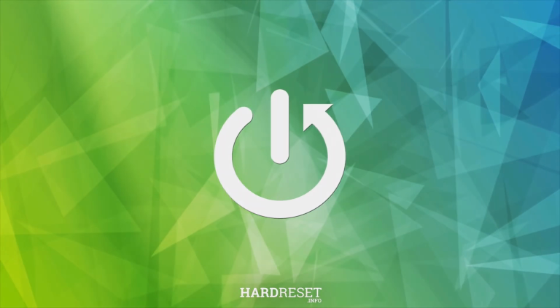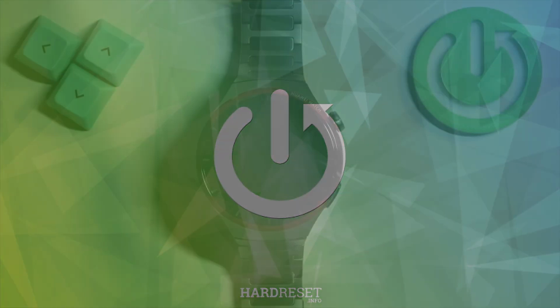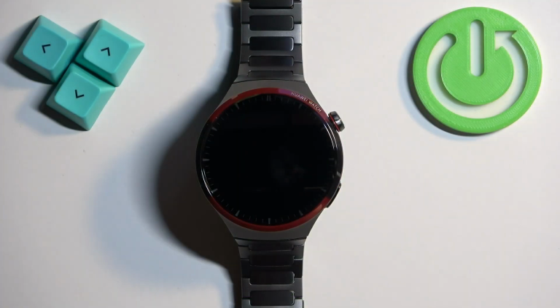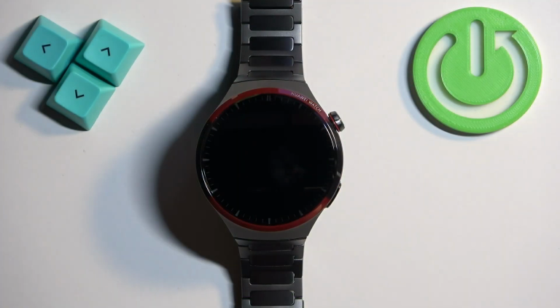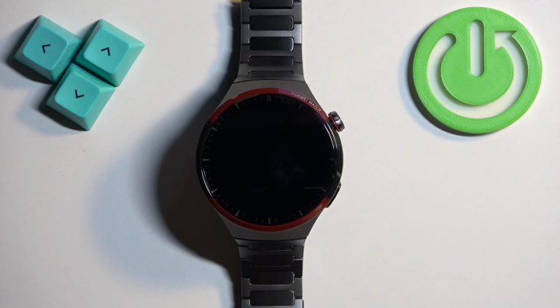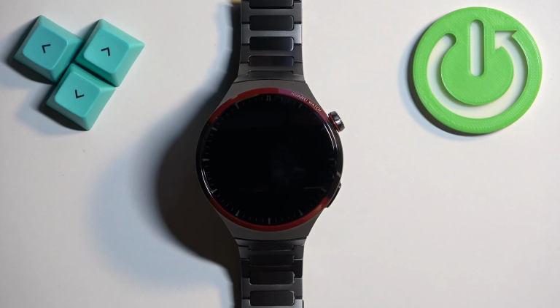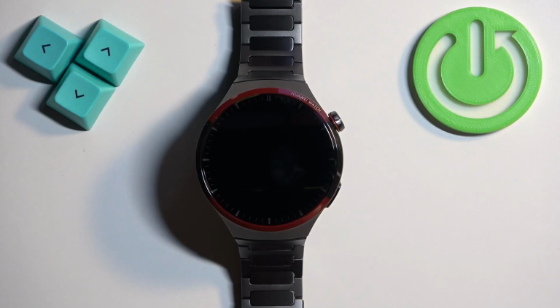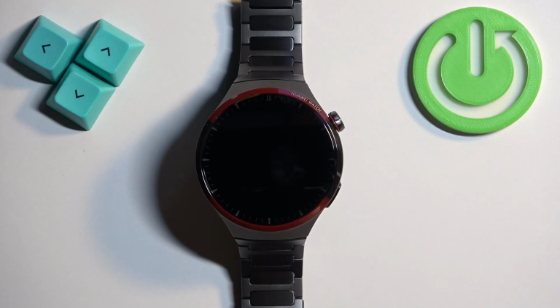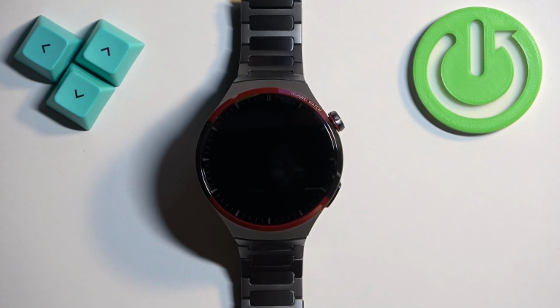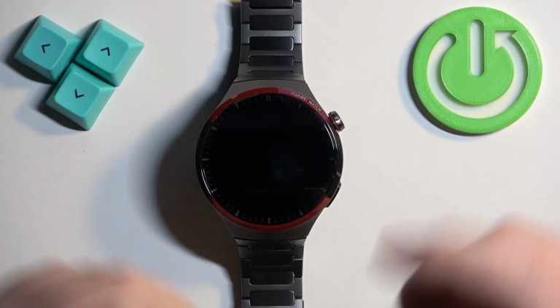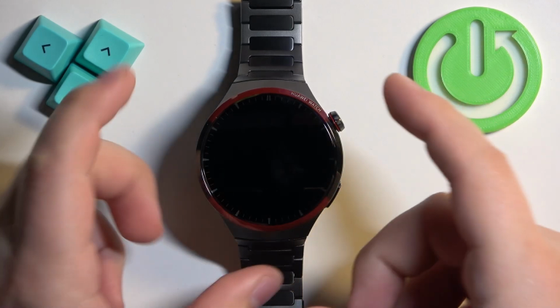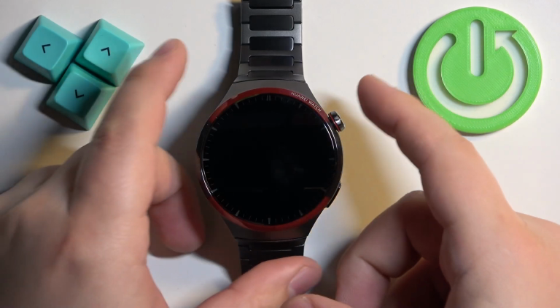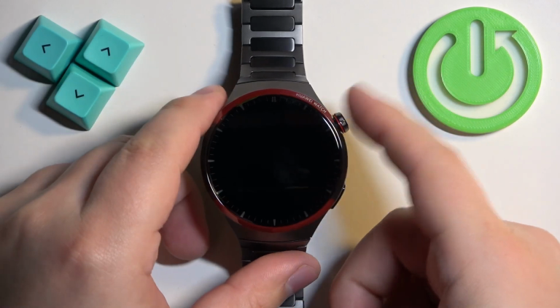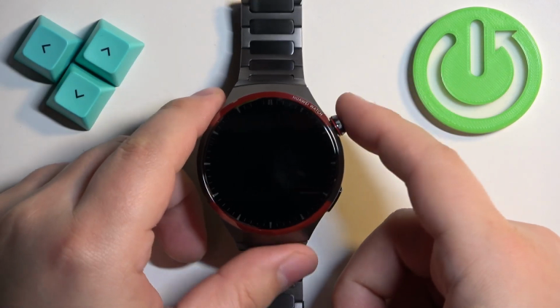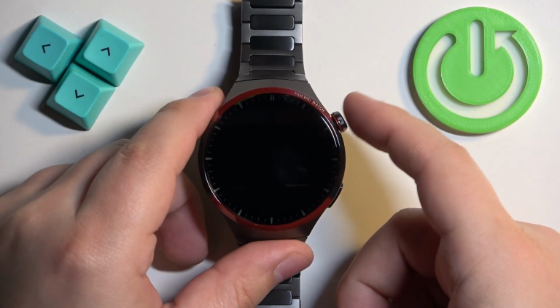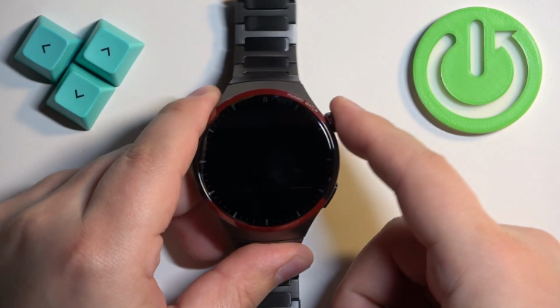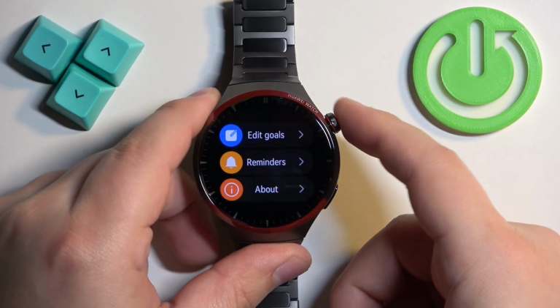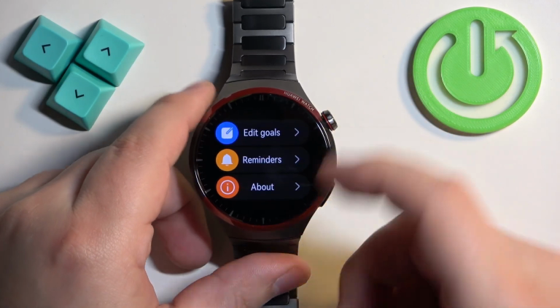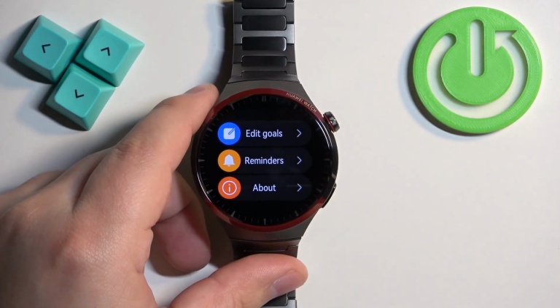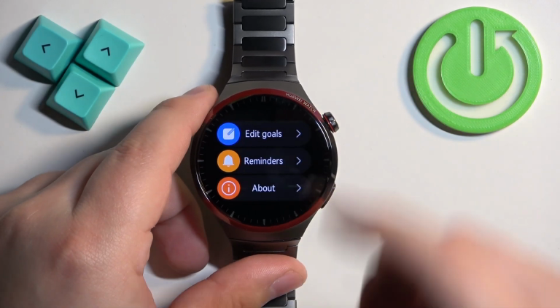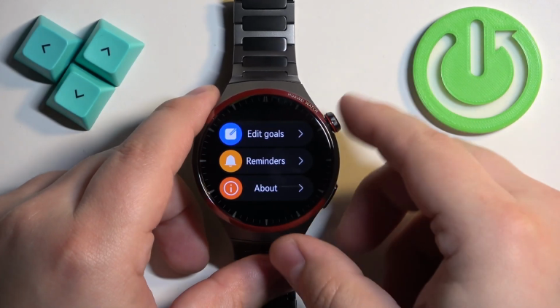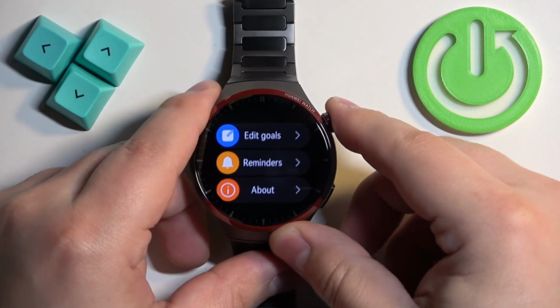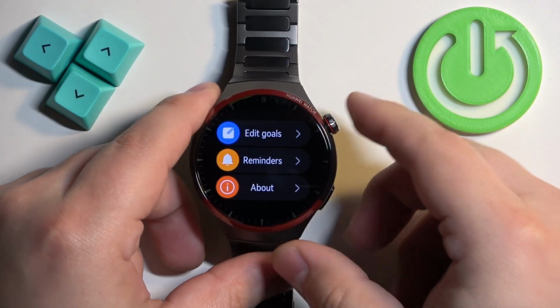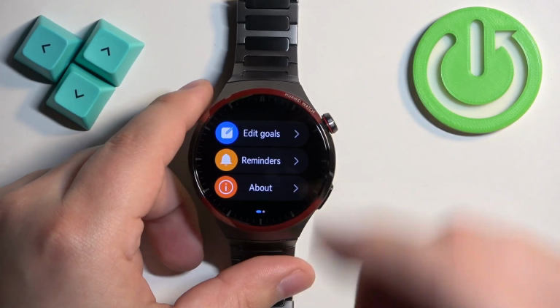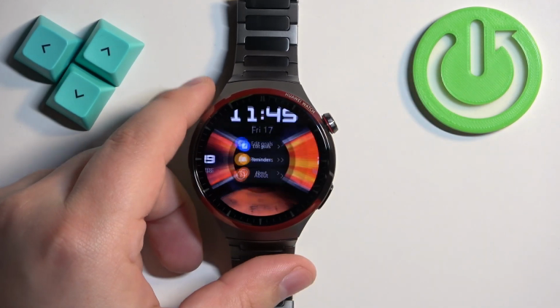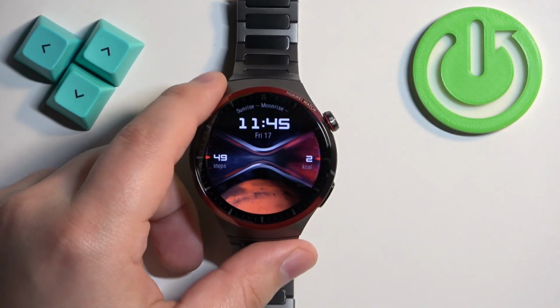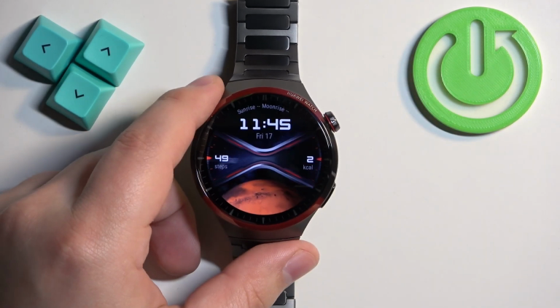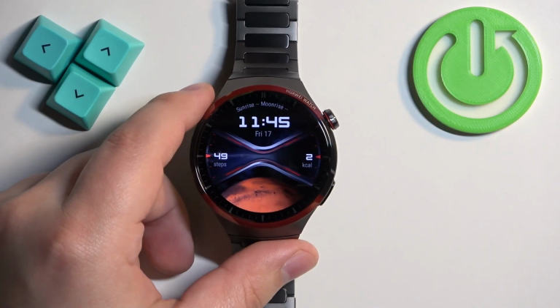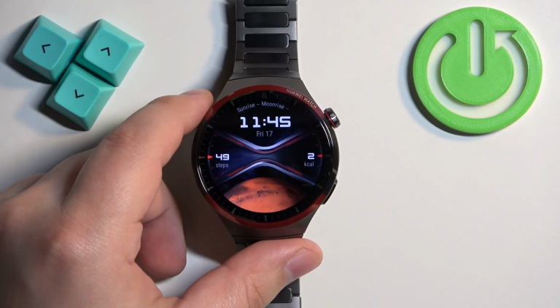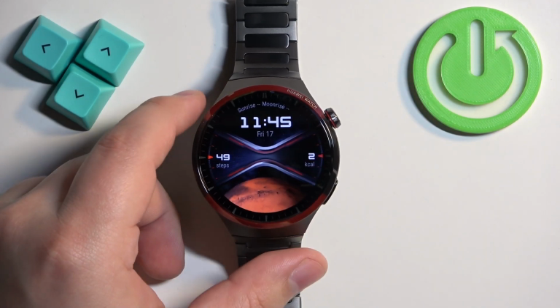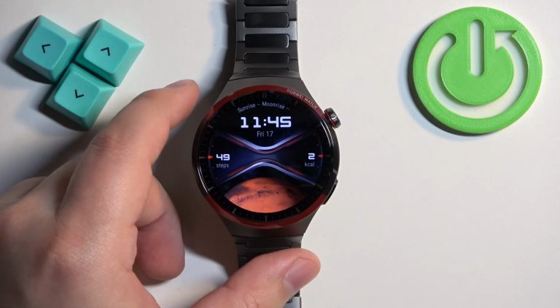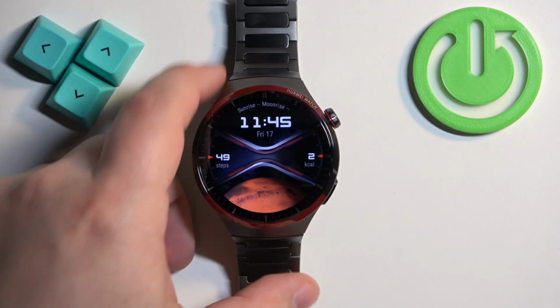First we need to wake up the screen on our watch. You can do it by pressing the crown button, and to track the steps you can do it in a couple of ways.